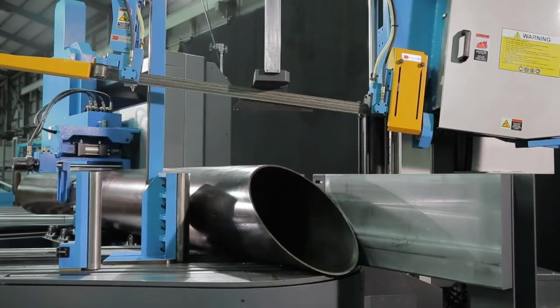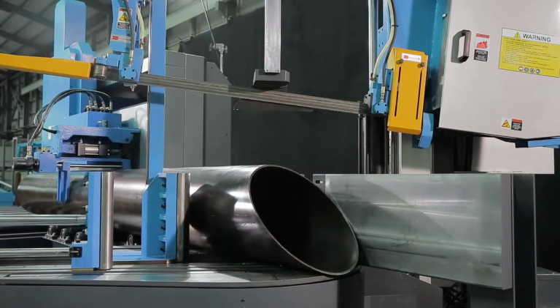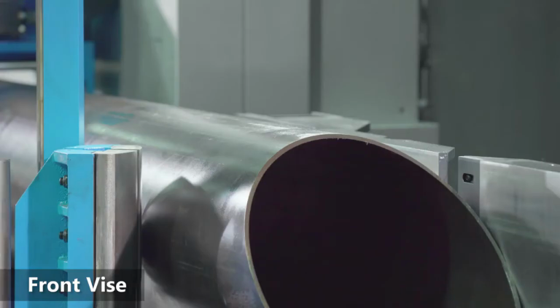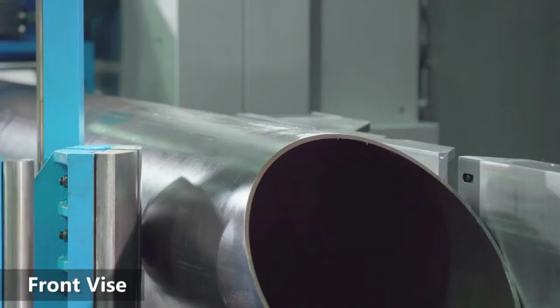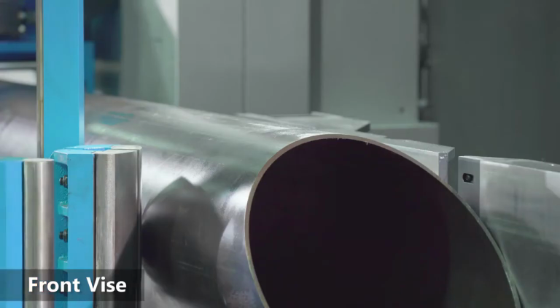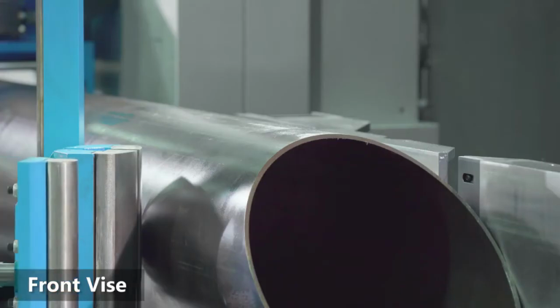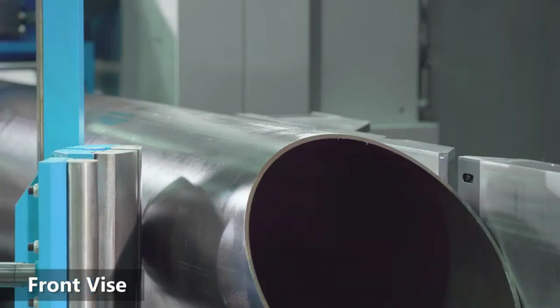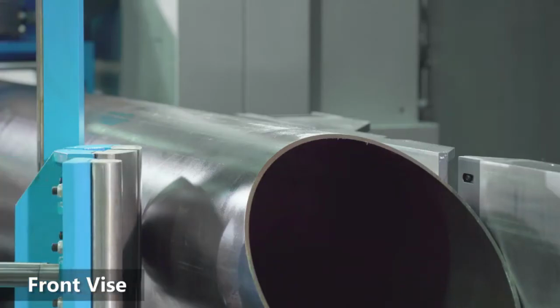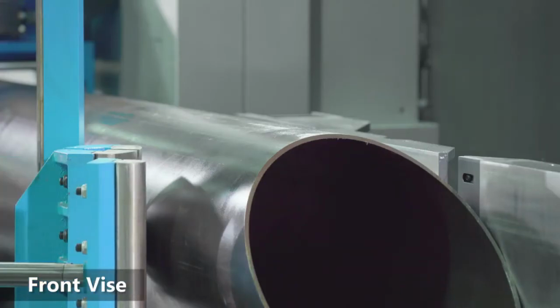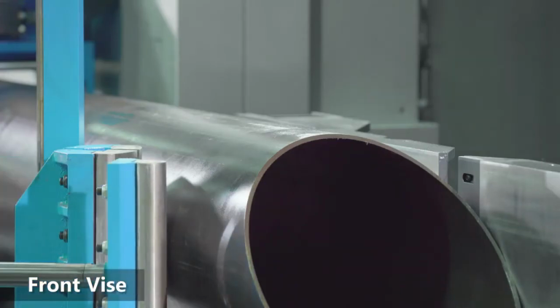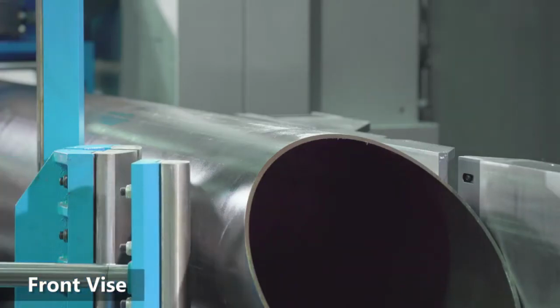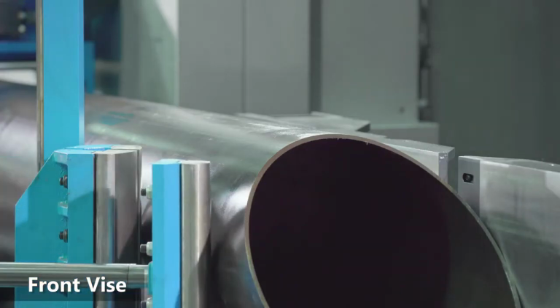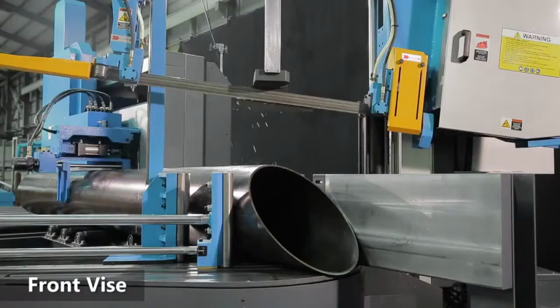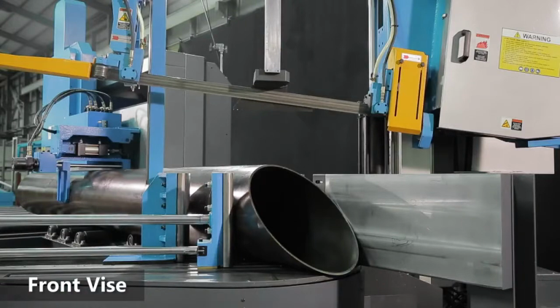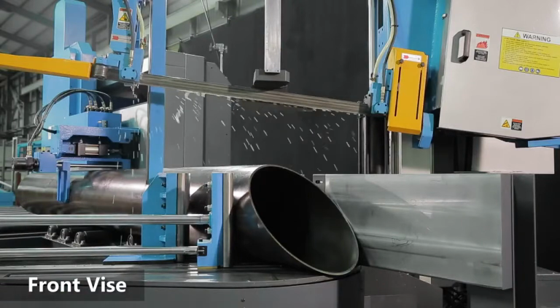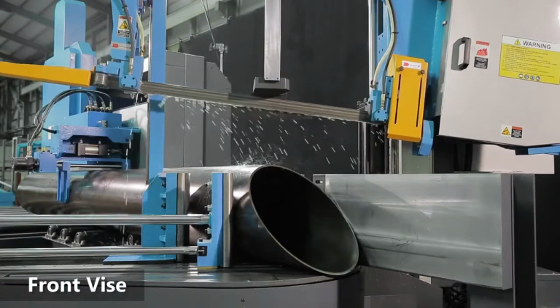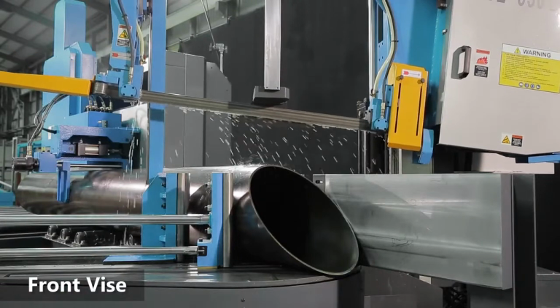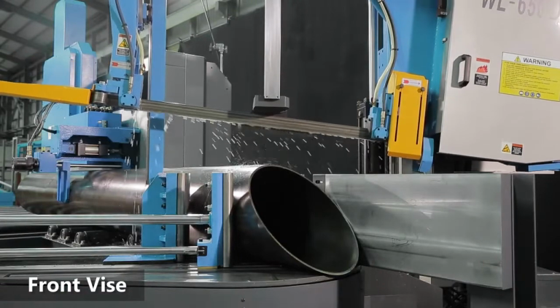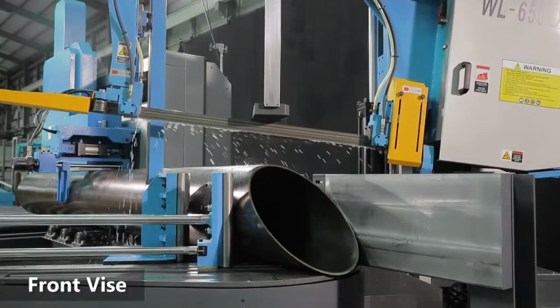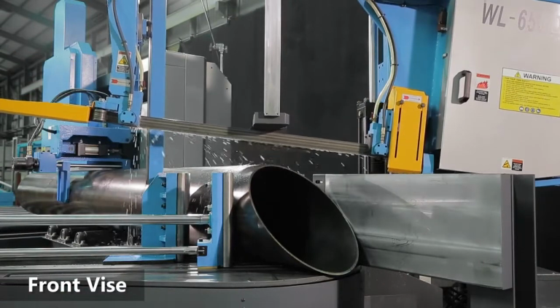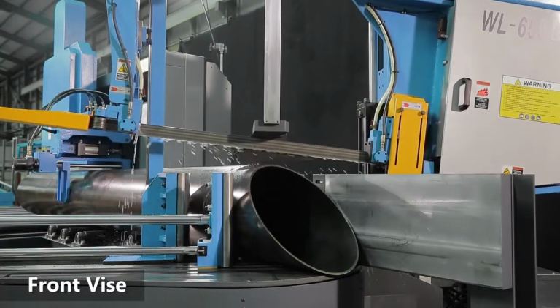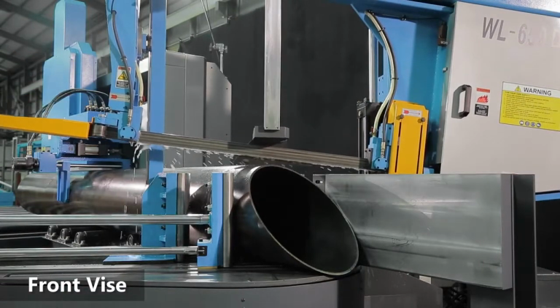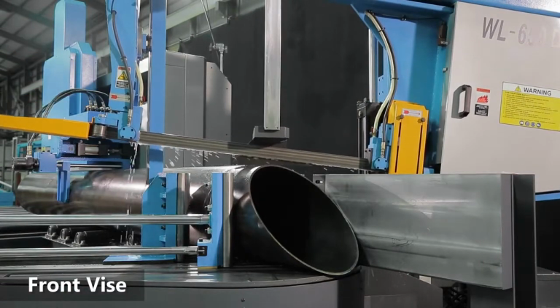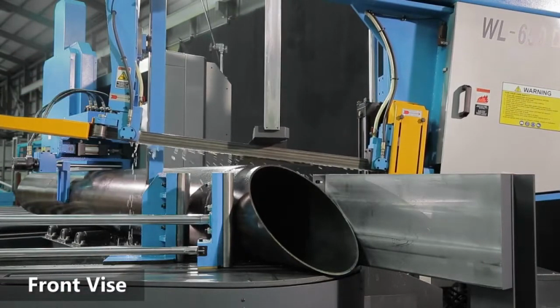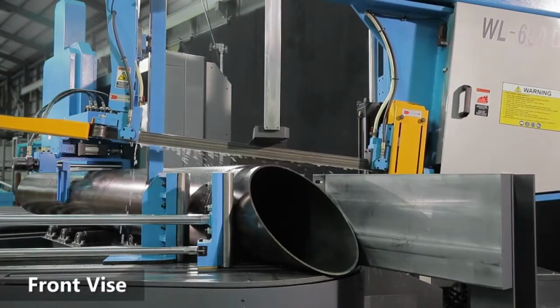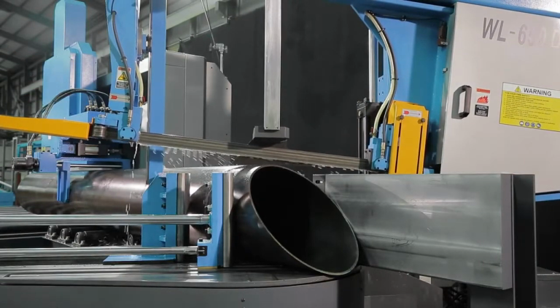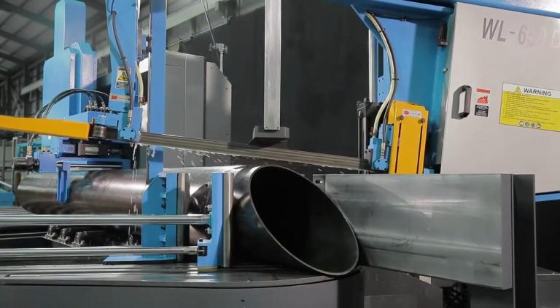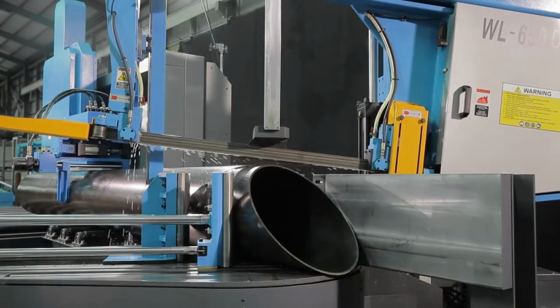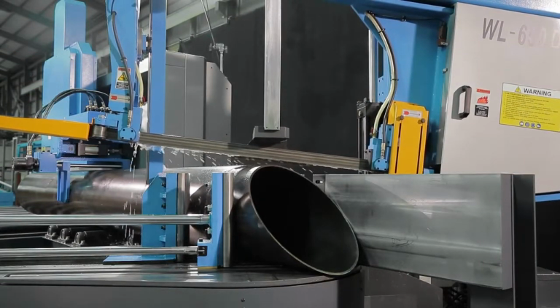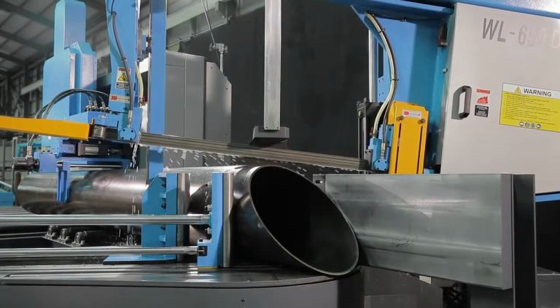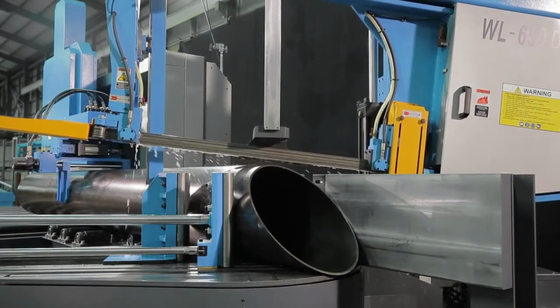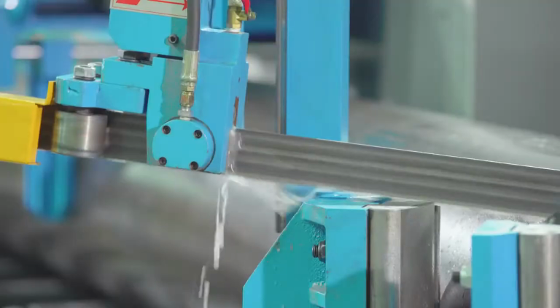With a front vise as well, this machine can clamp and hold cut pieces in place after cutting.